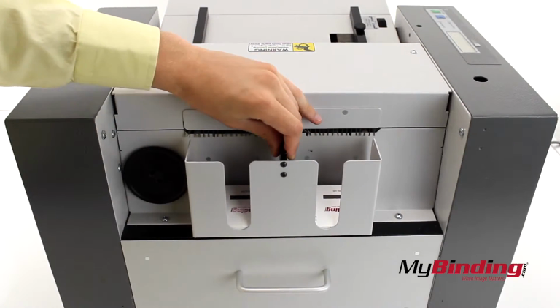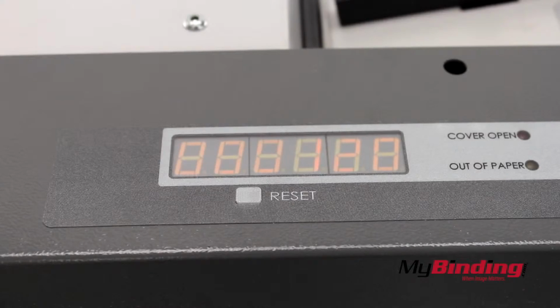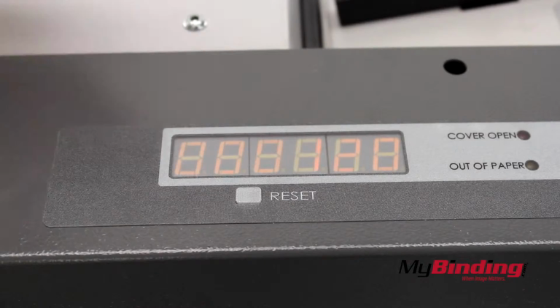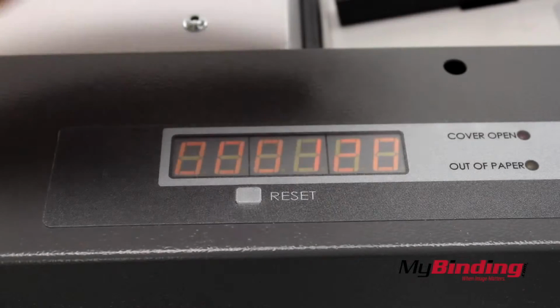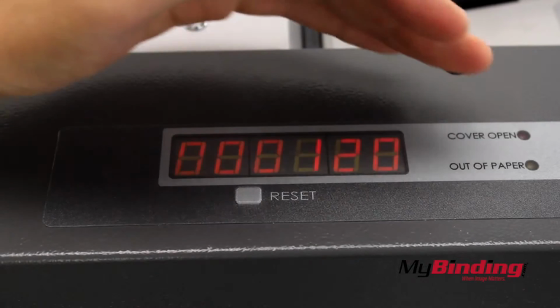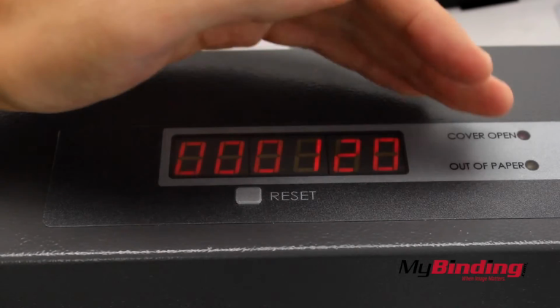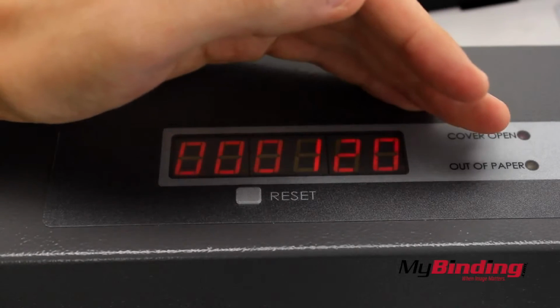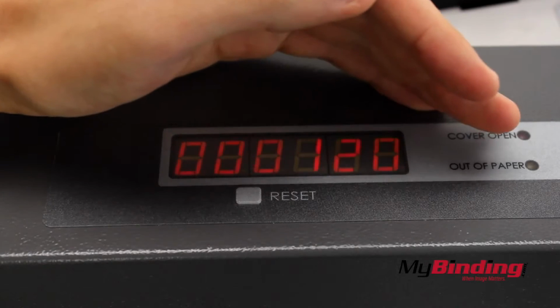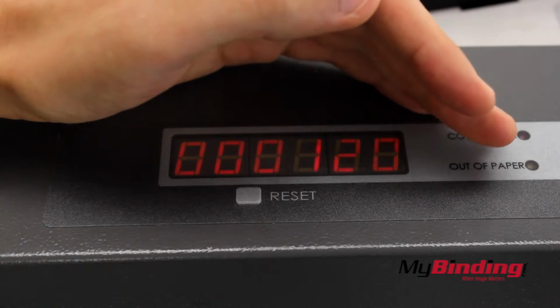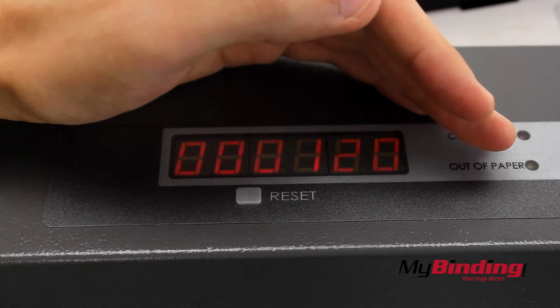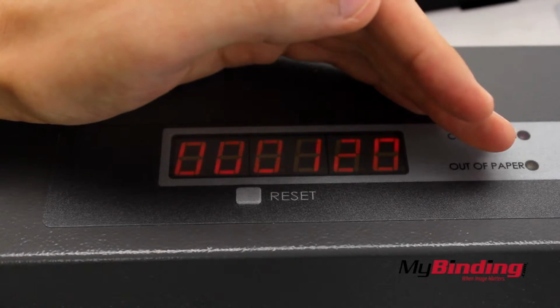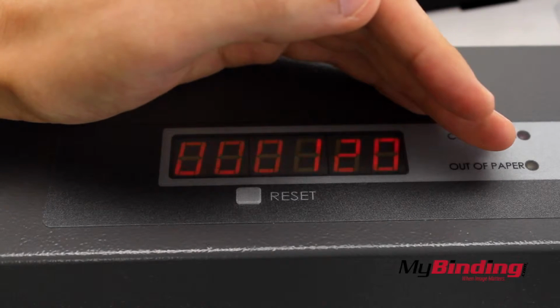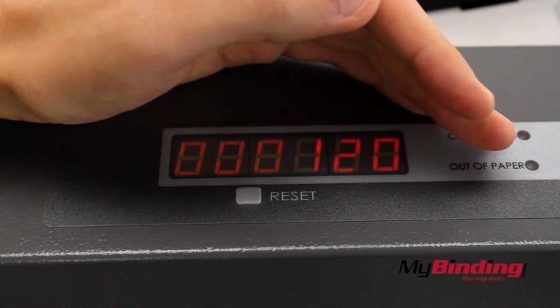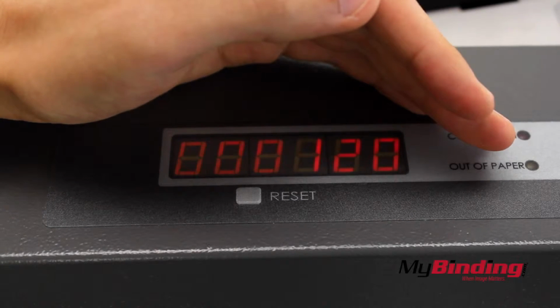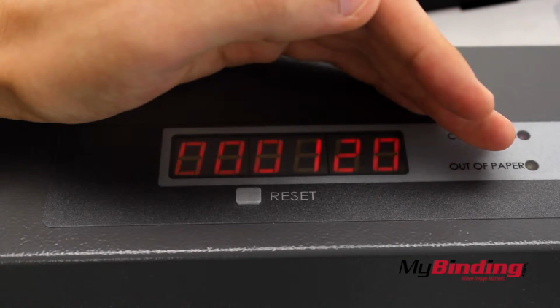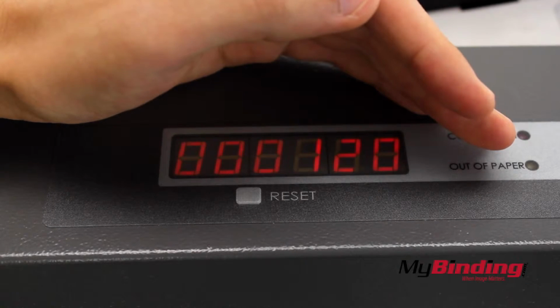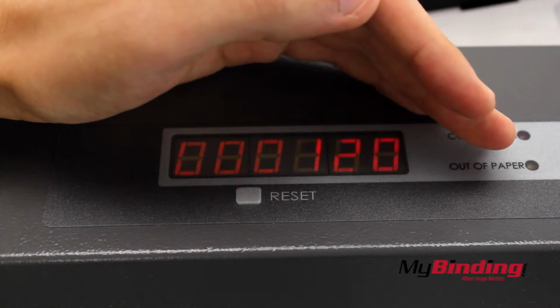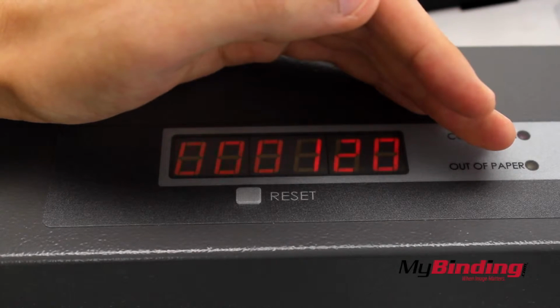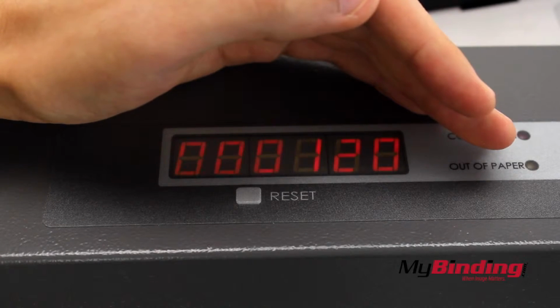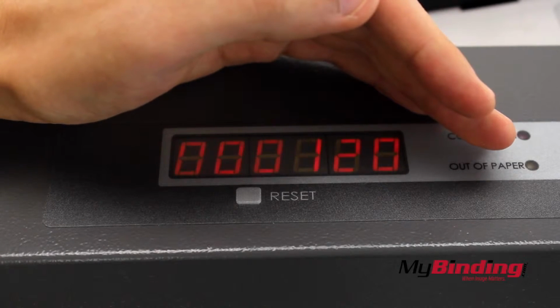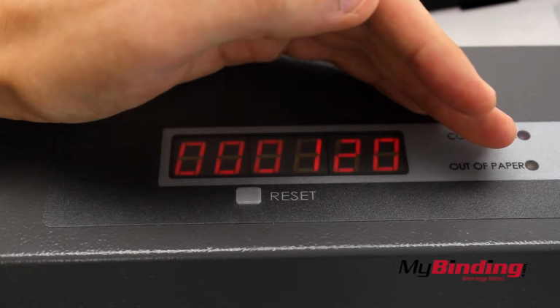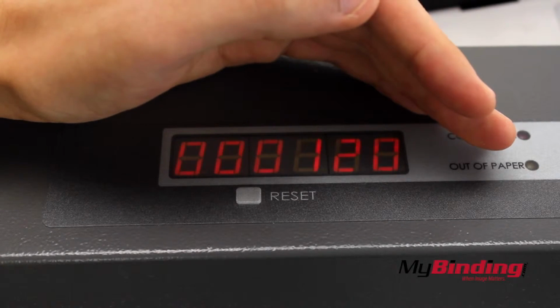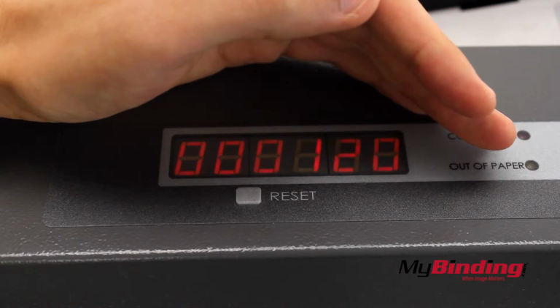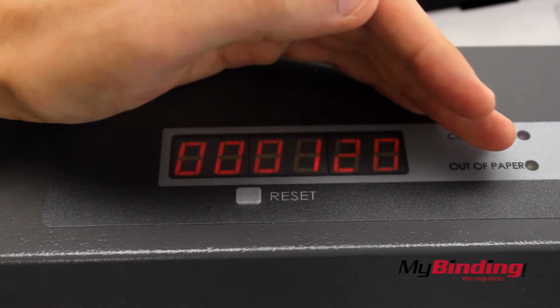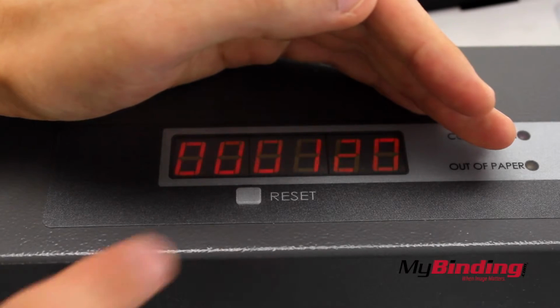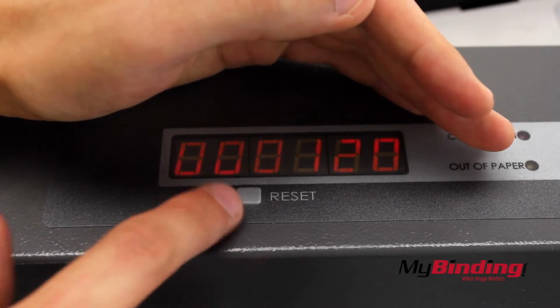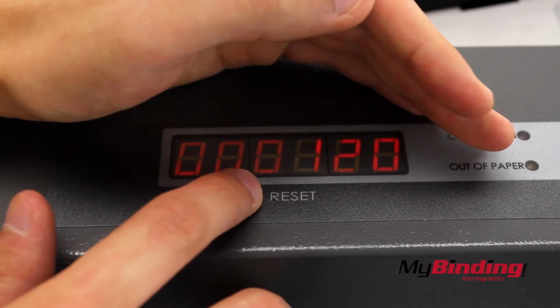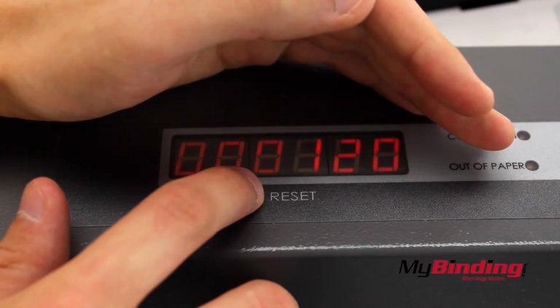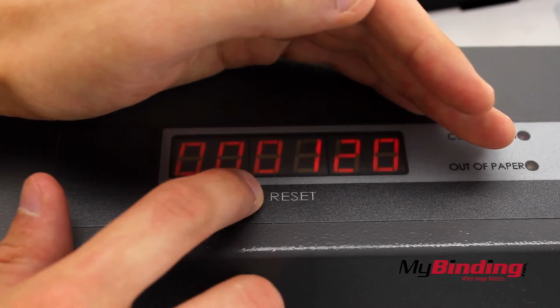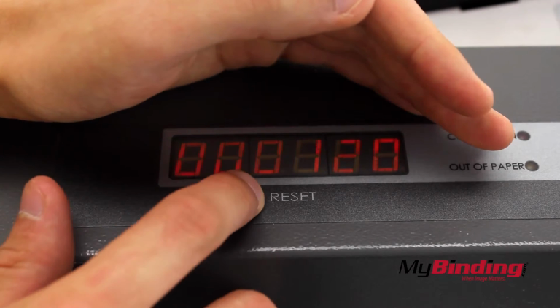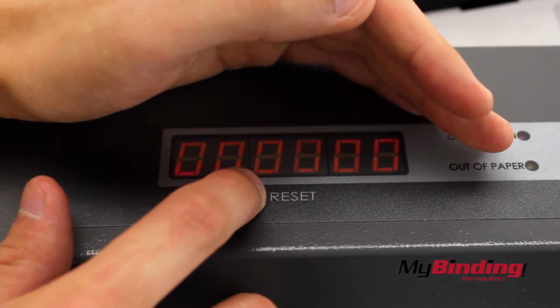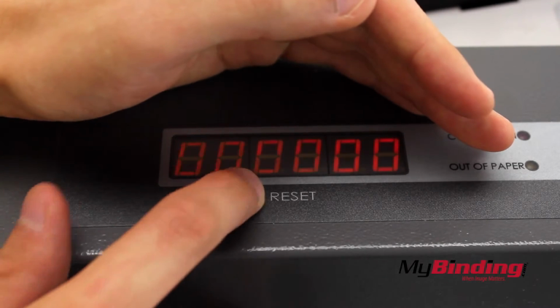The machine also counts the number of cards it cuts, which you can easily reset for the next job.